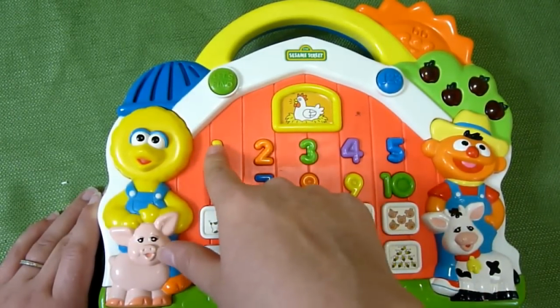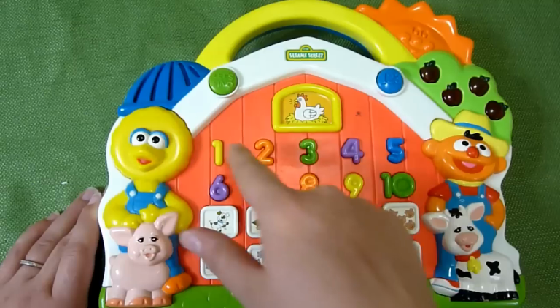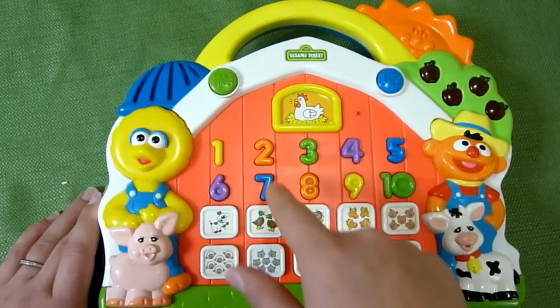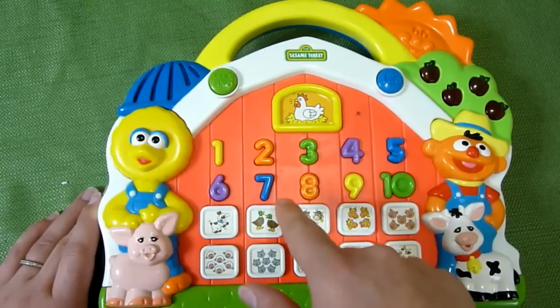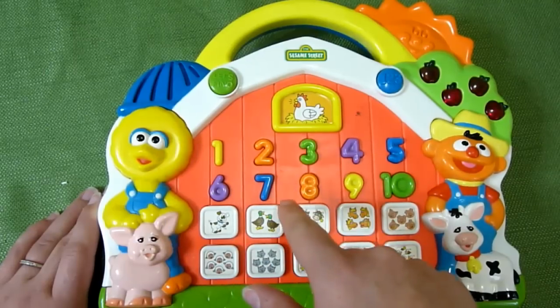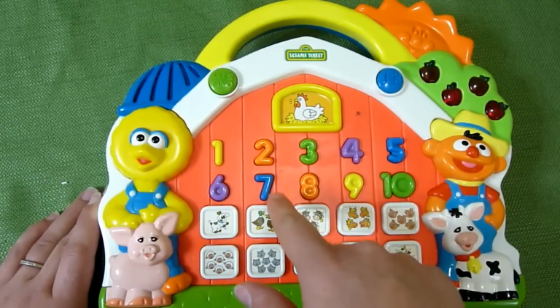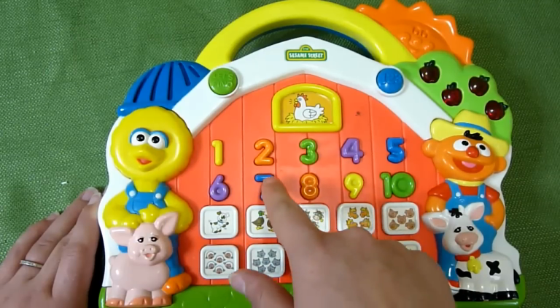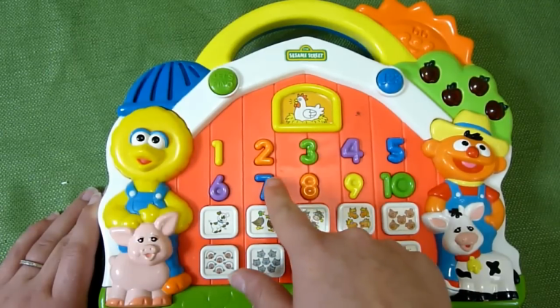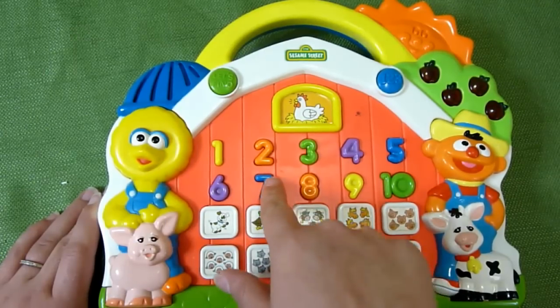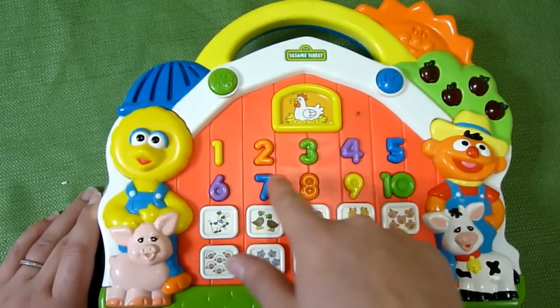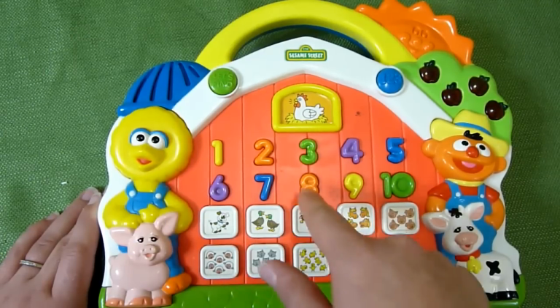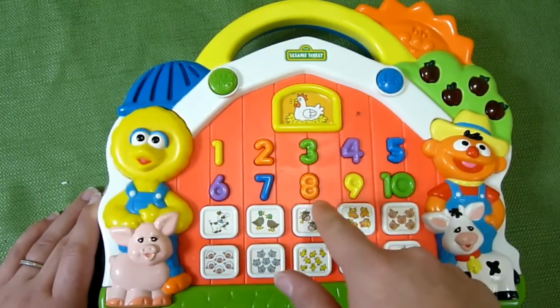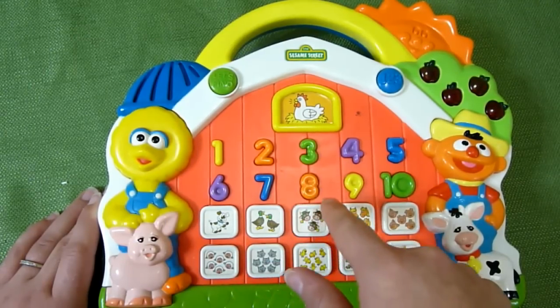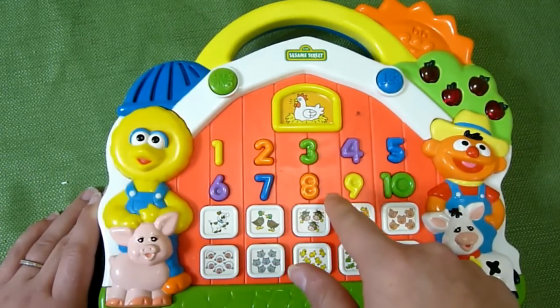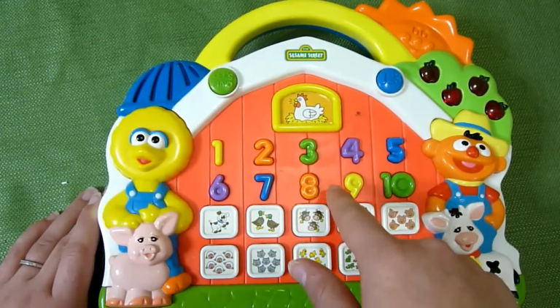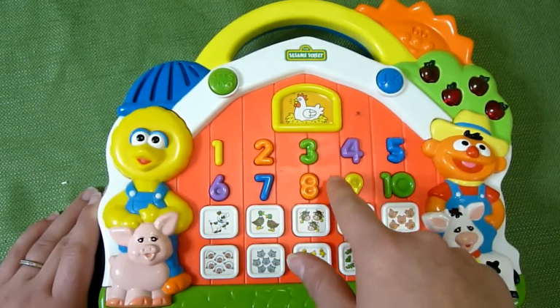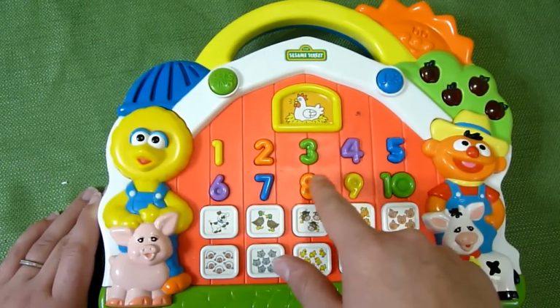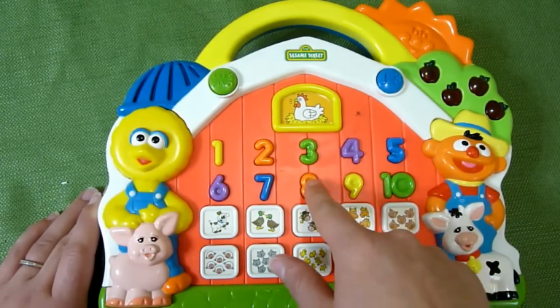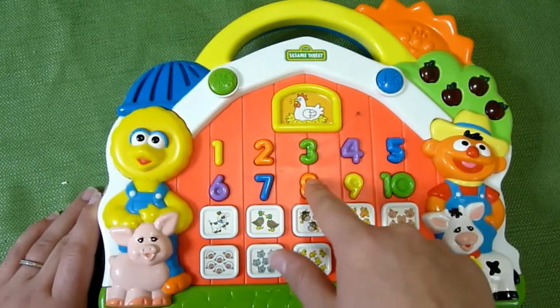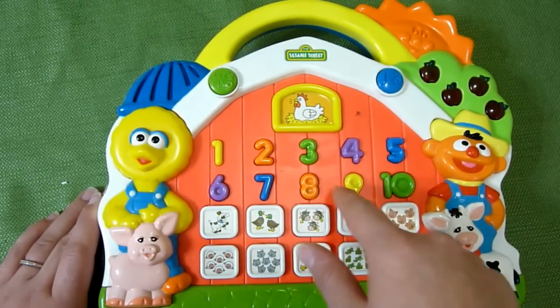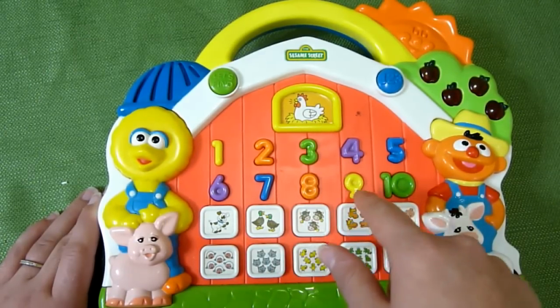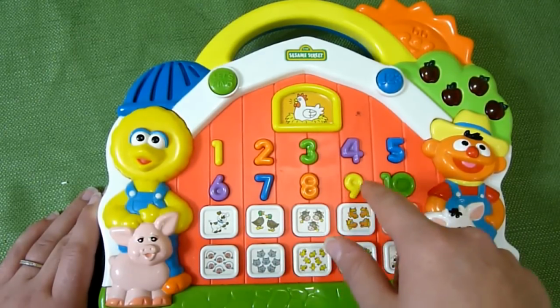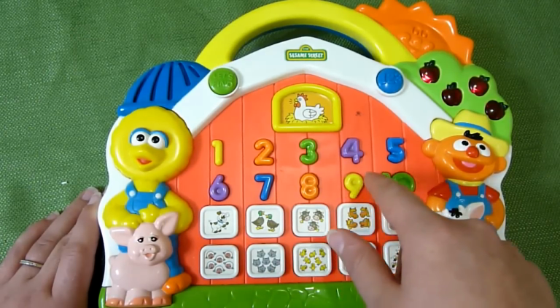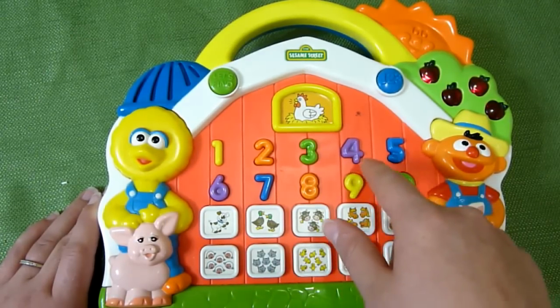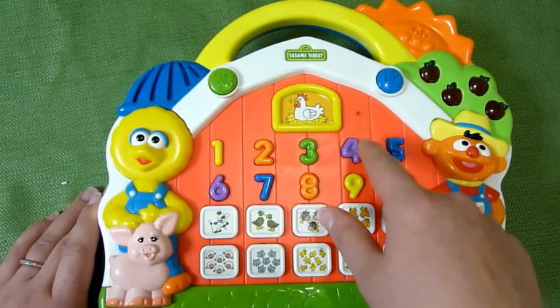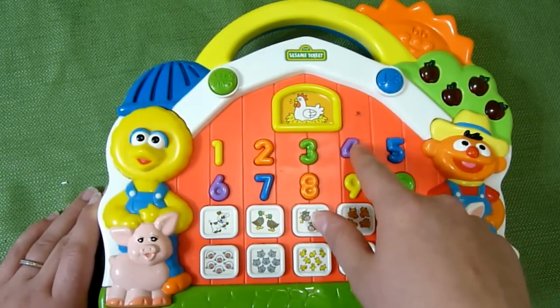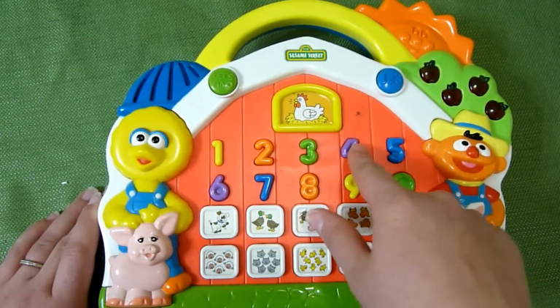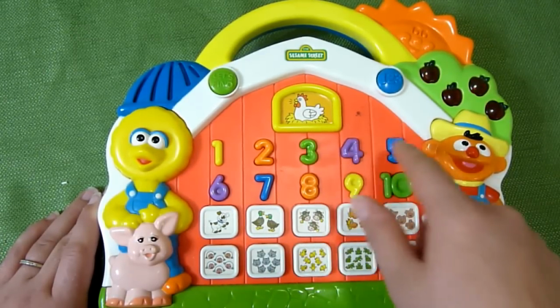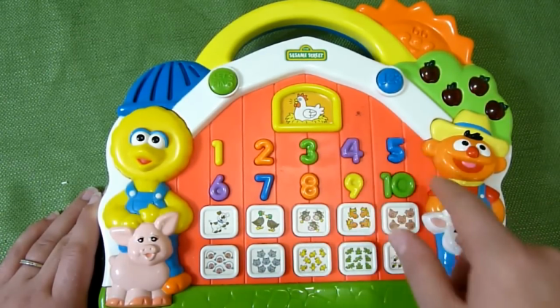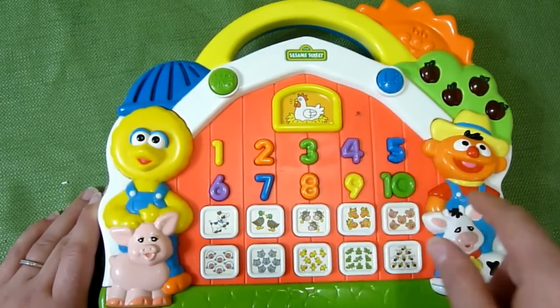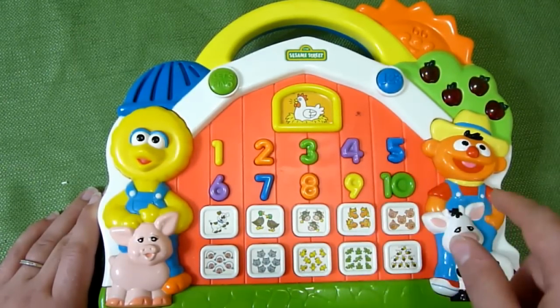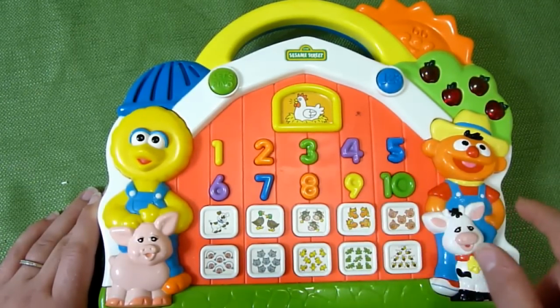Pressing the individual buttons: 'that's the number one,' 'that's the number seven,' 'that's the number eight,' 'that's the number four.'